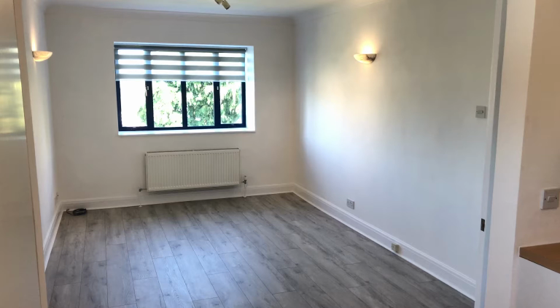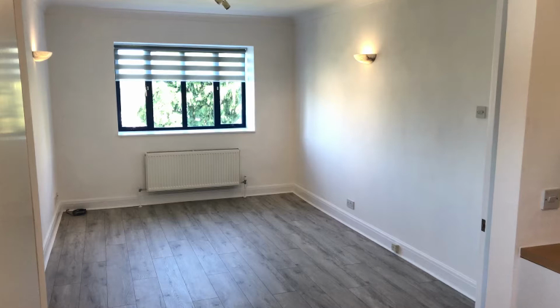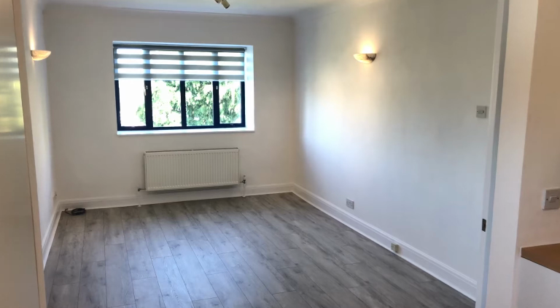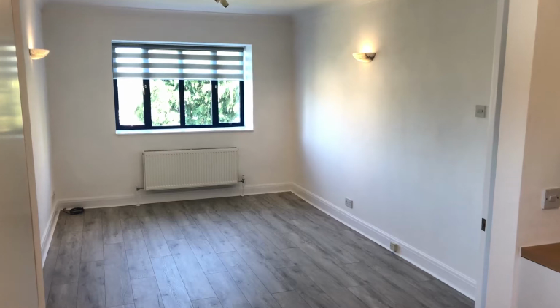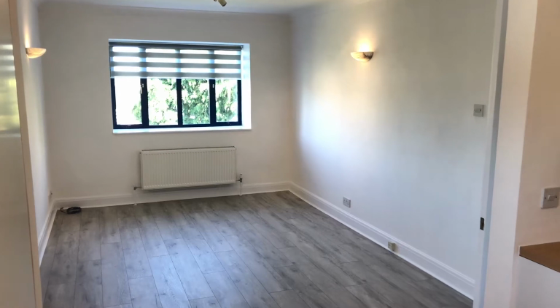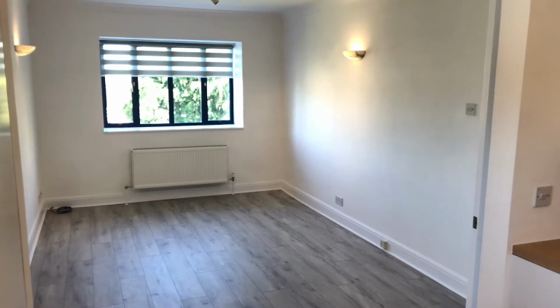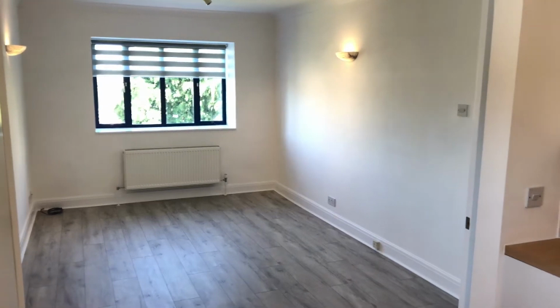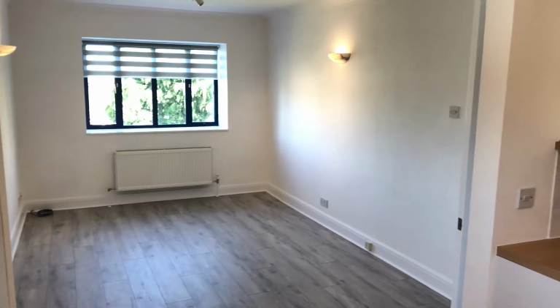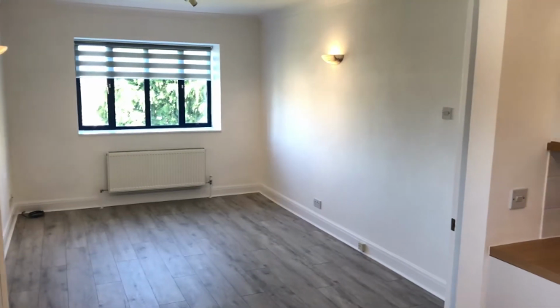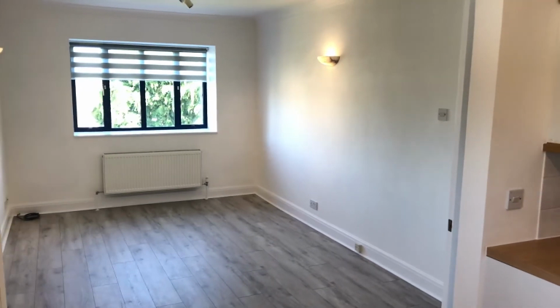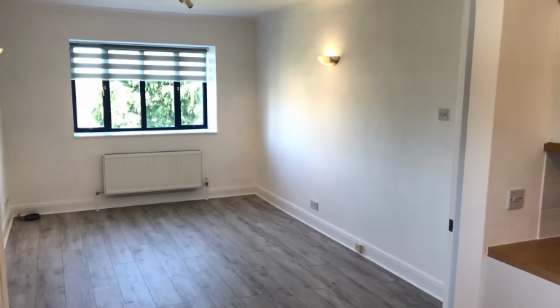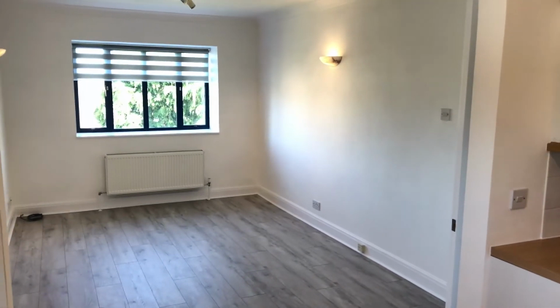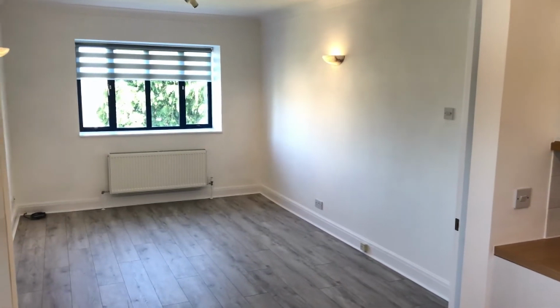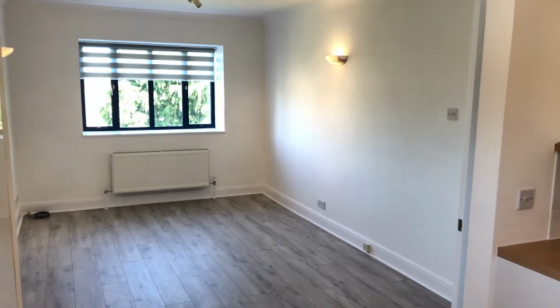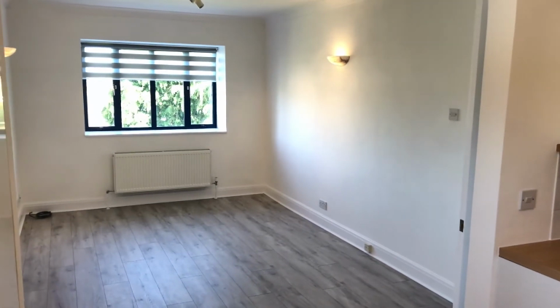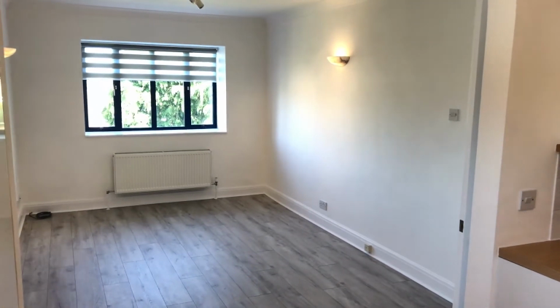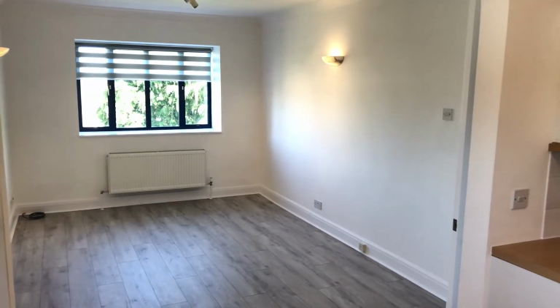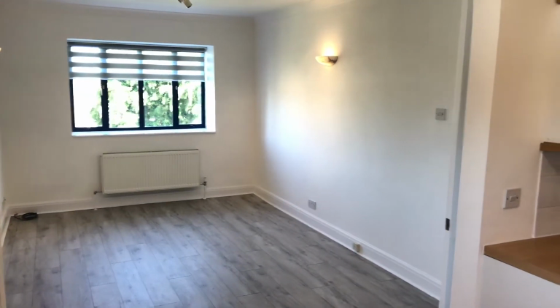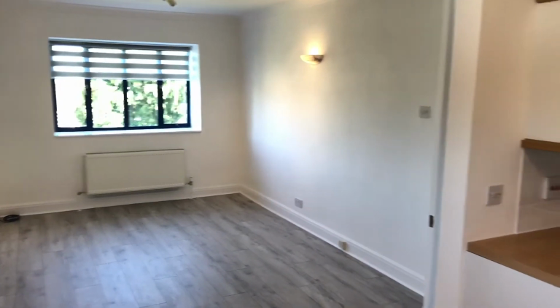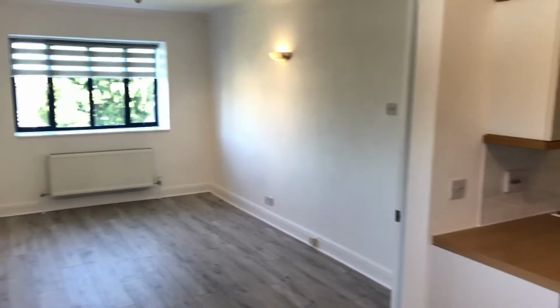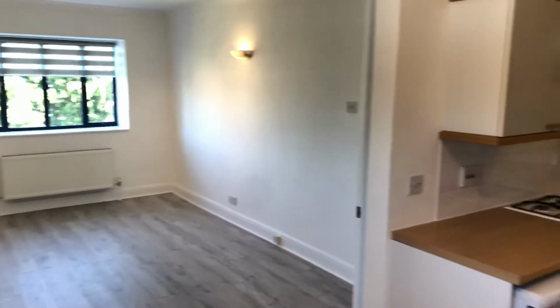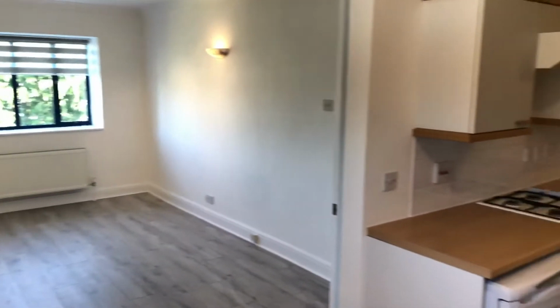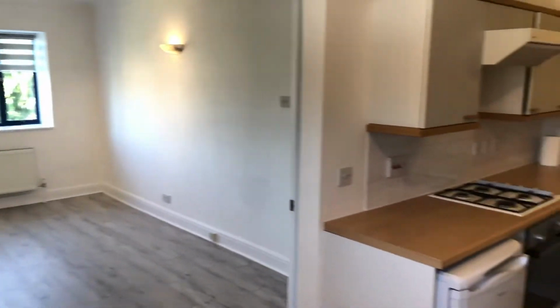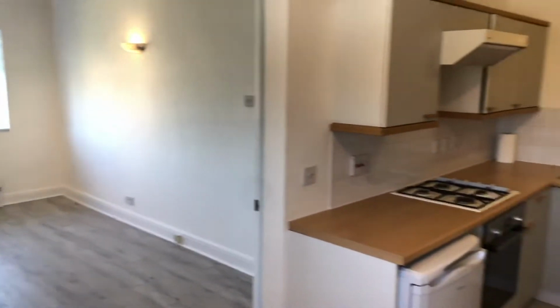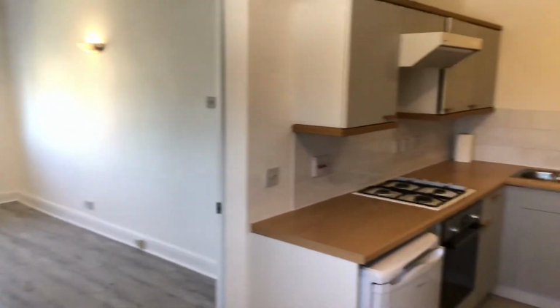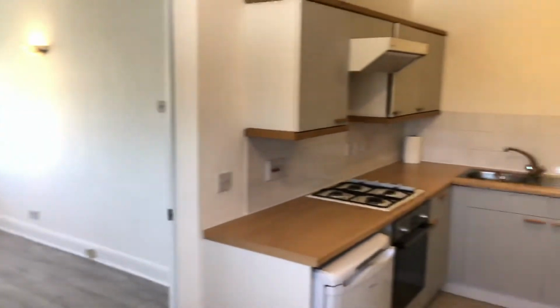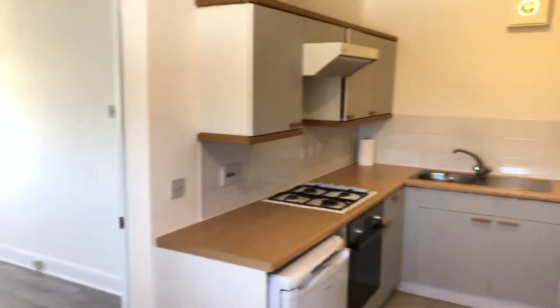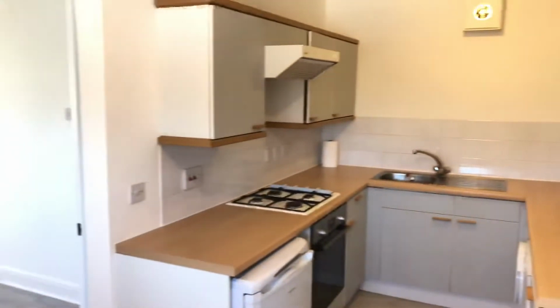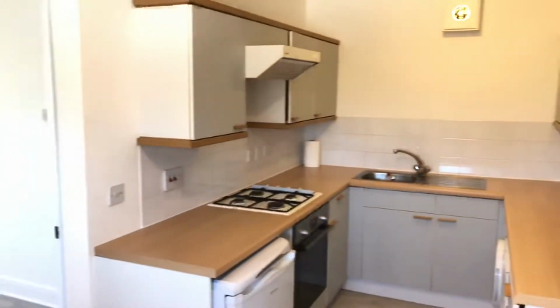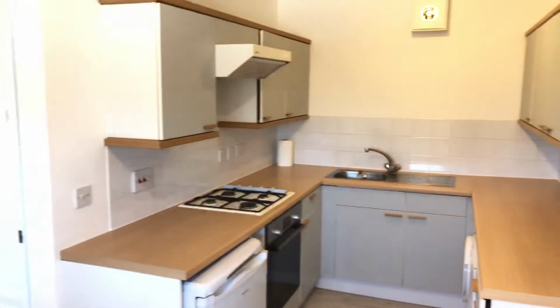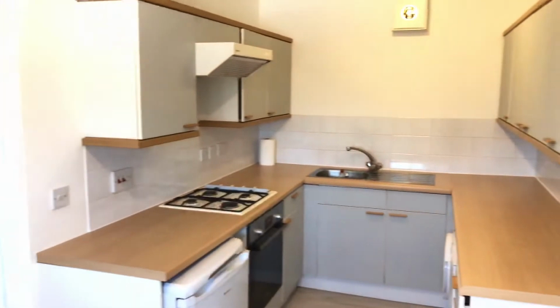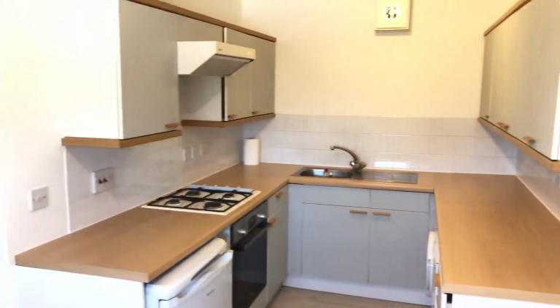Welcome to the property walkthrough. We are in the living room slash kitchen.